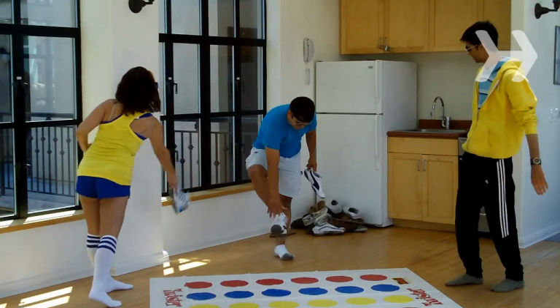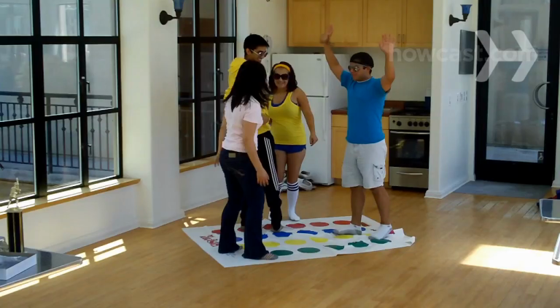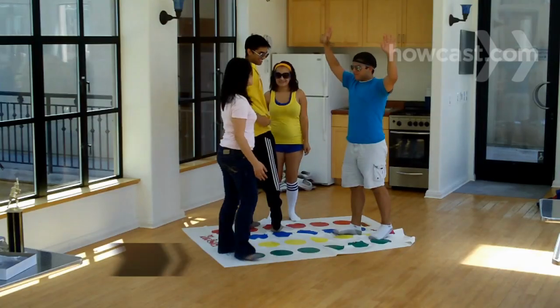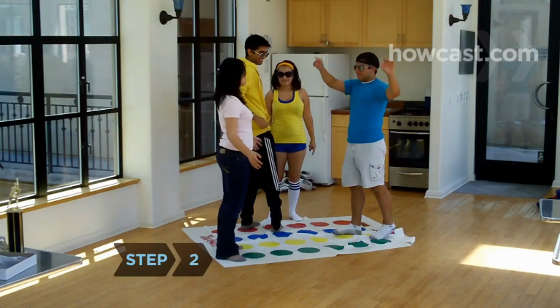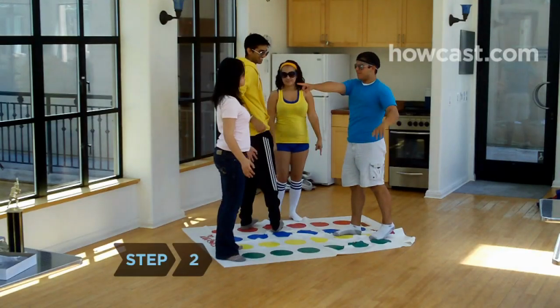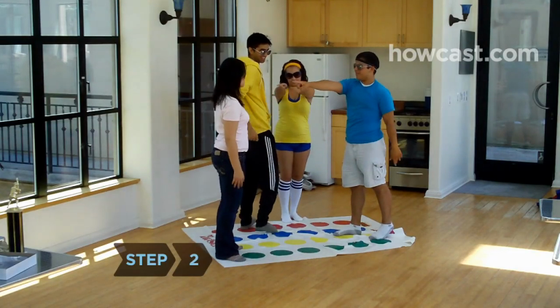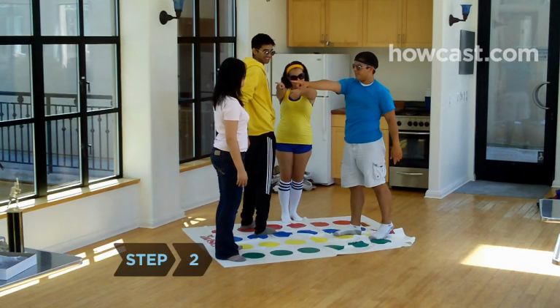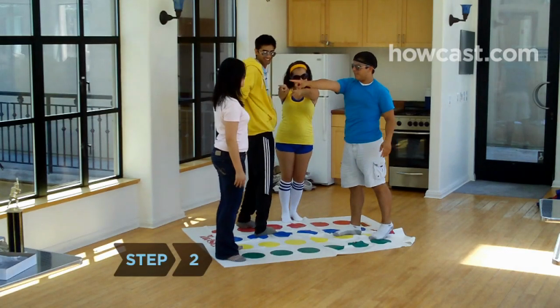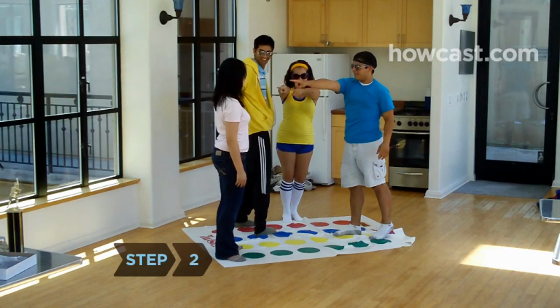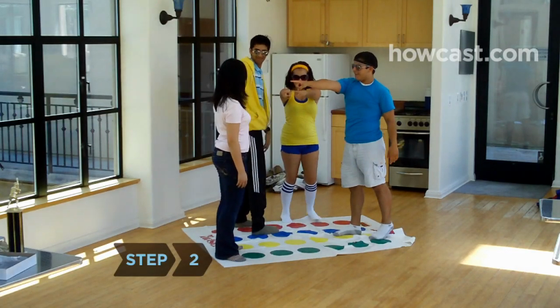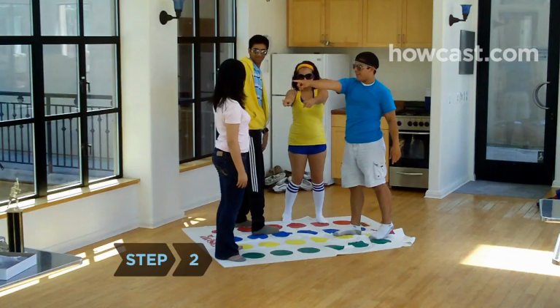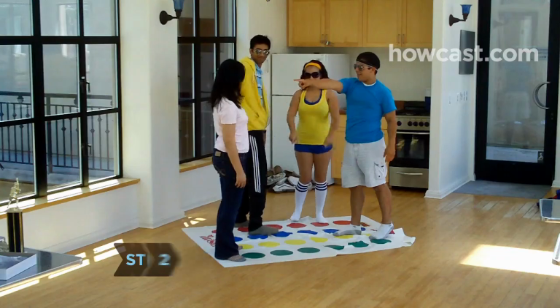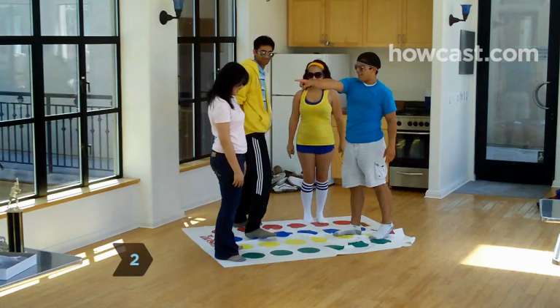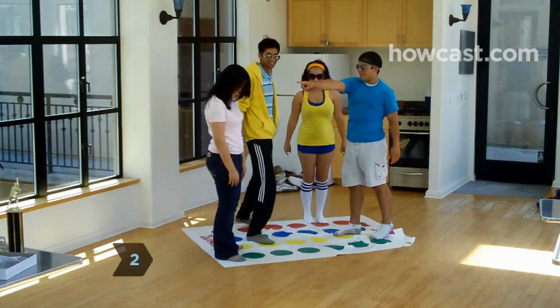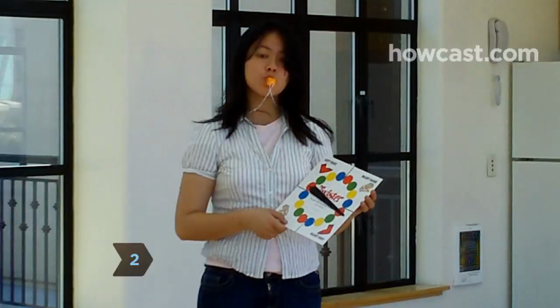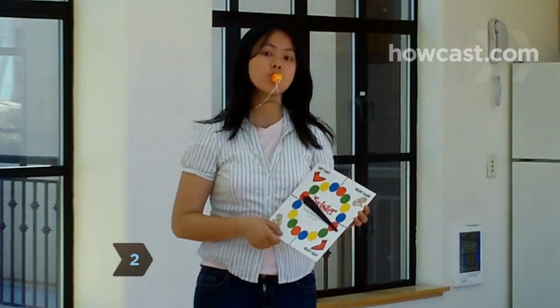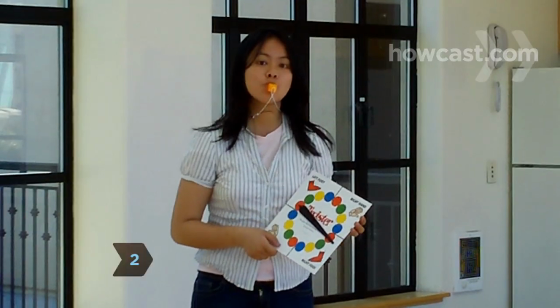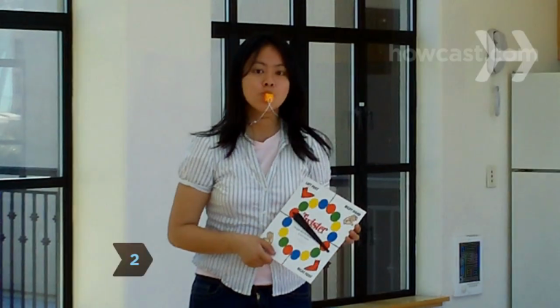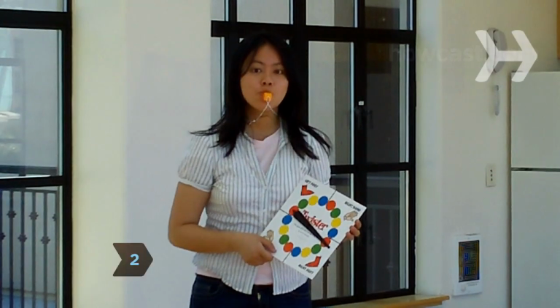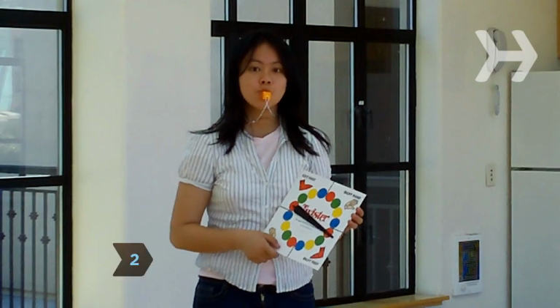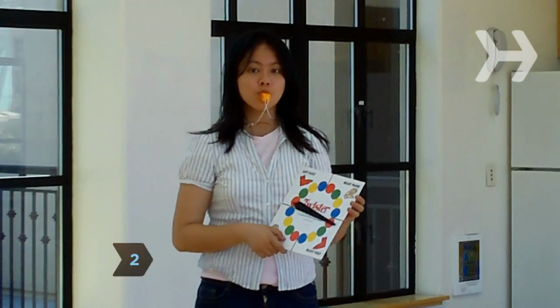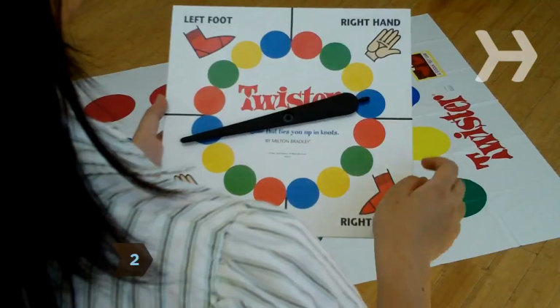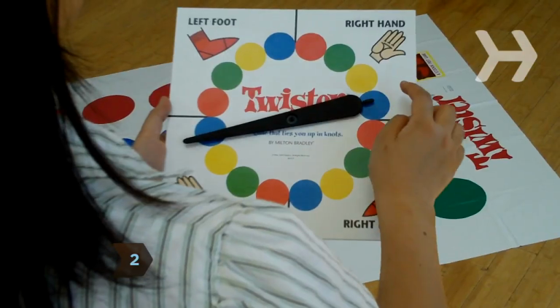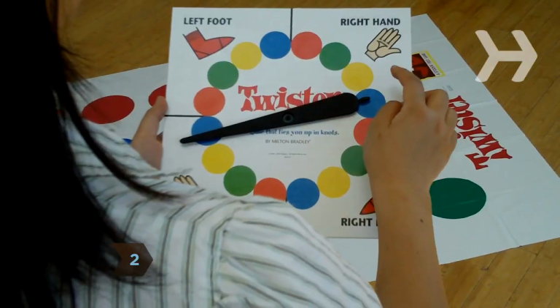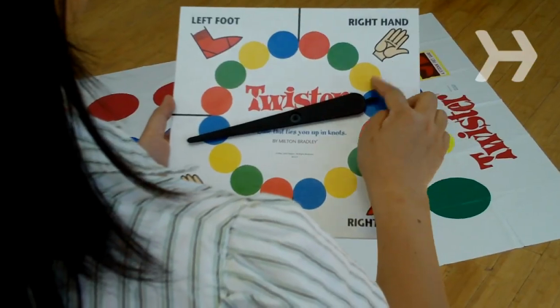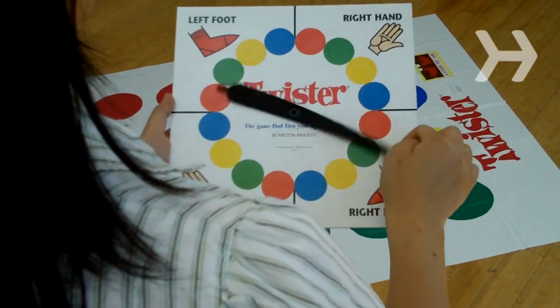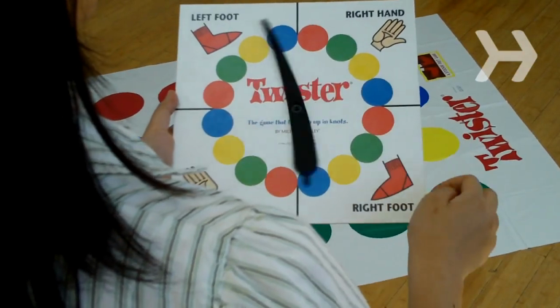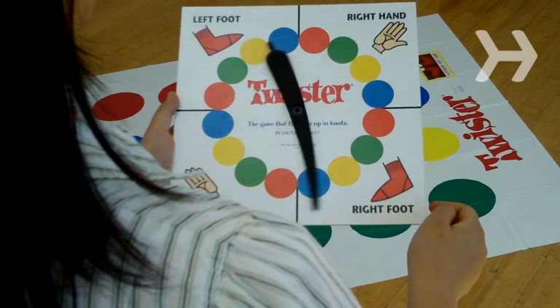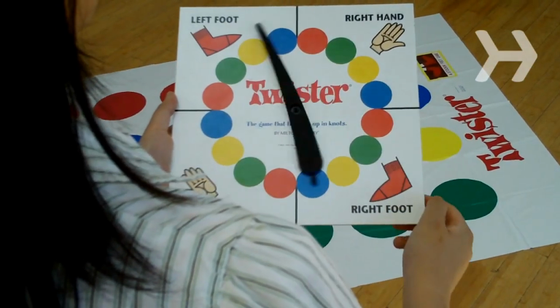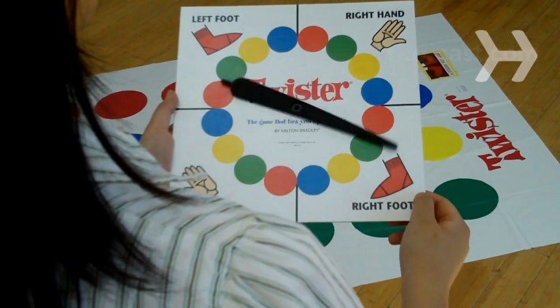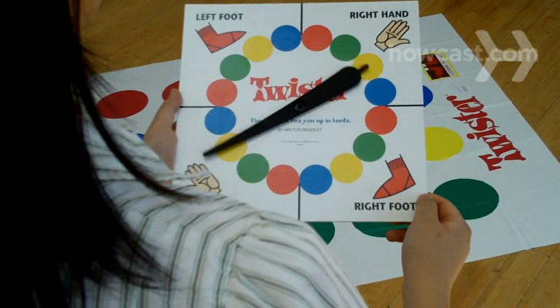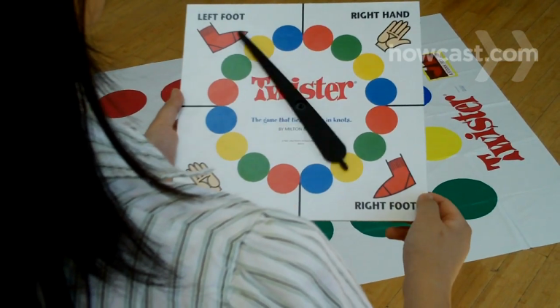Step 2. Pick your game's referee. The referee will spin the spinner, call out the moves, and supervise the game.